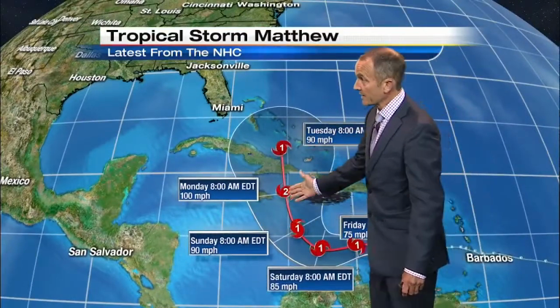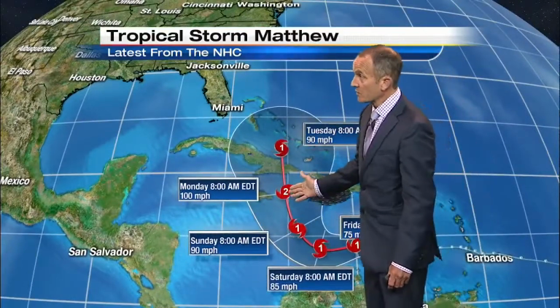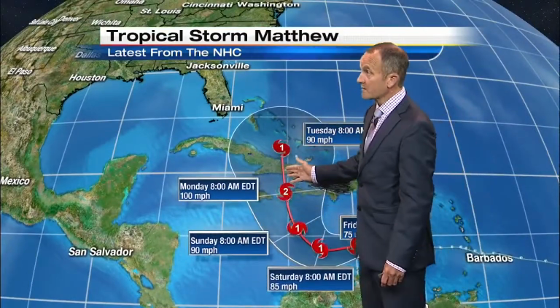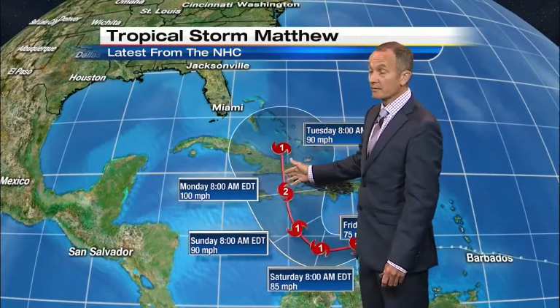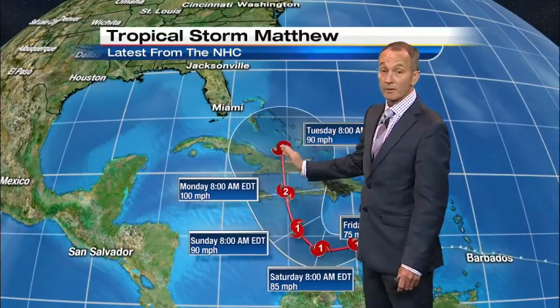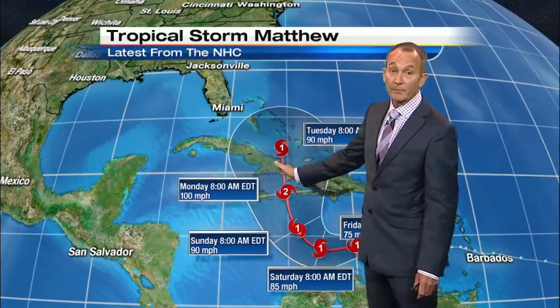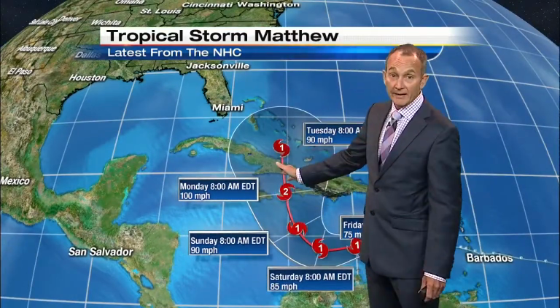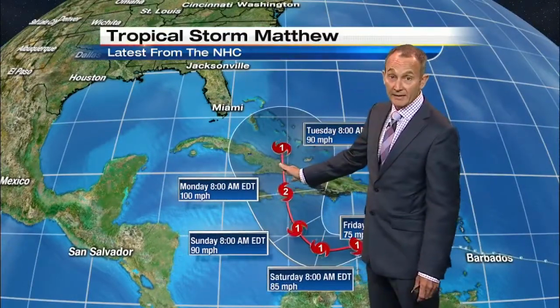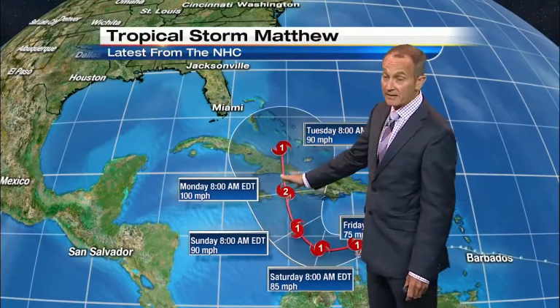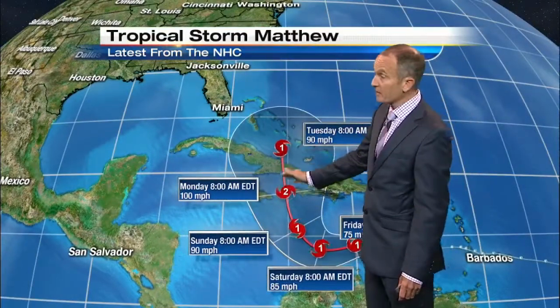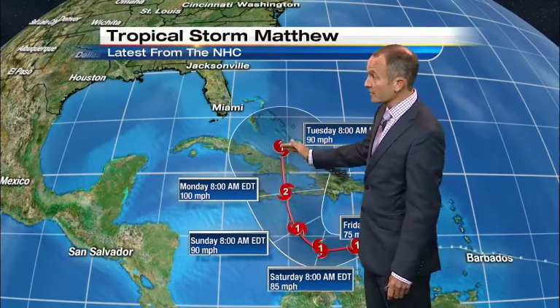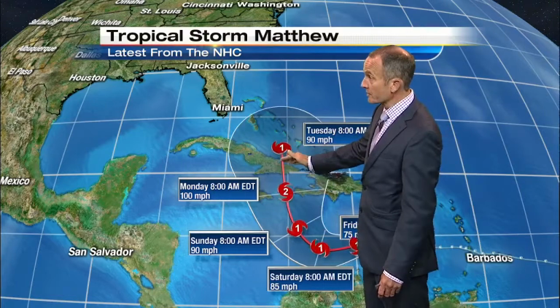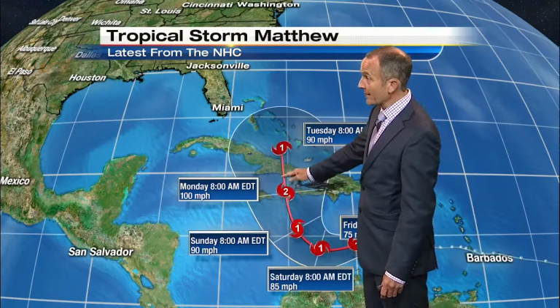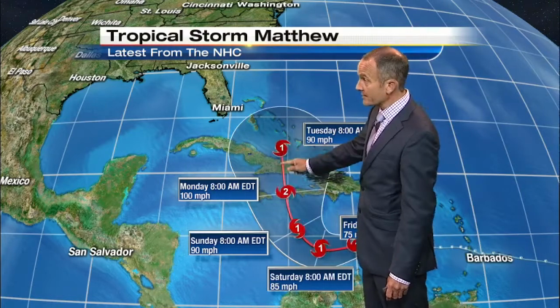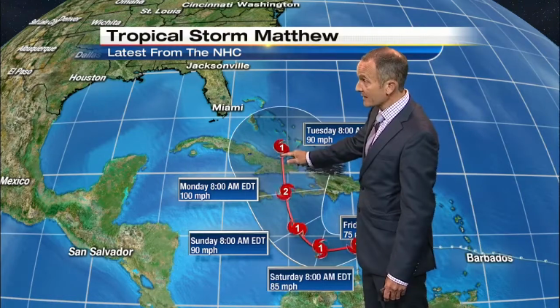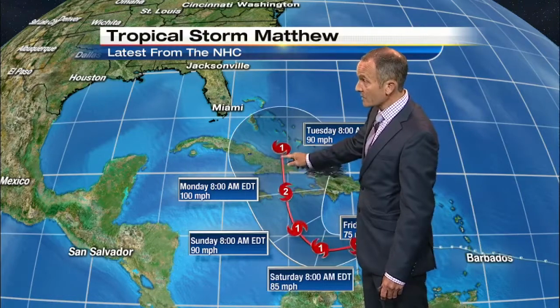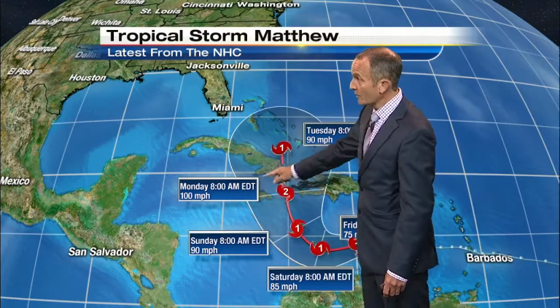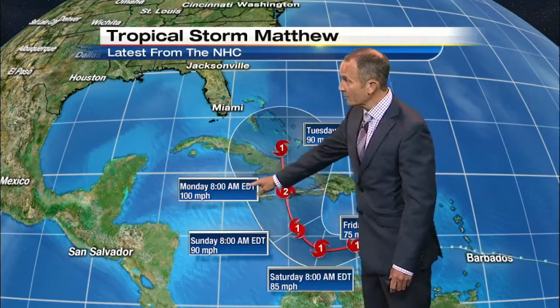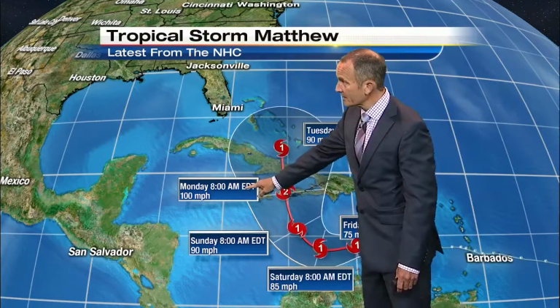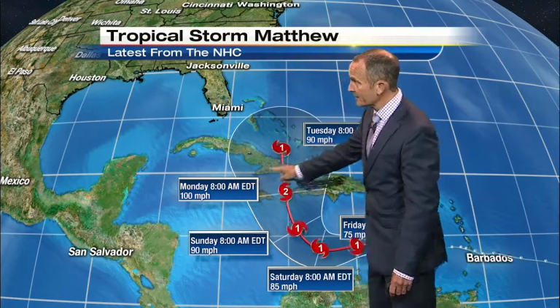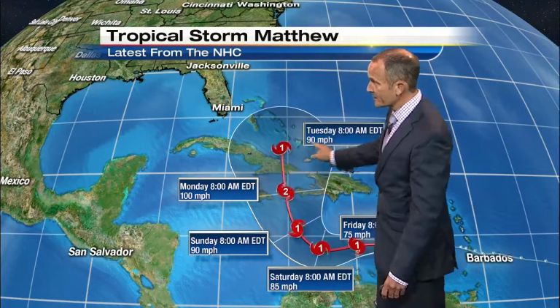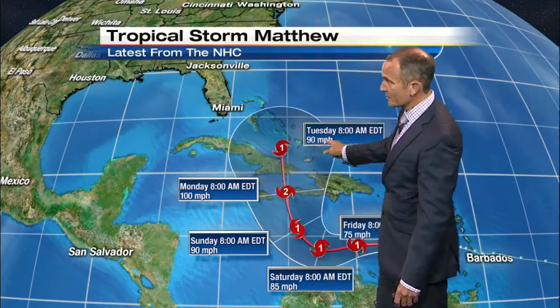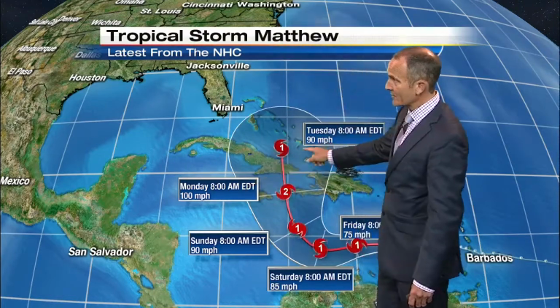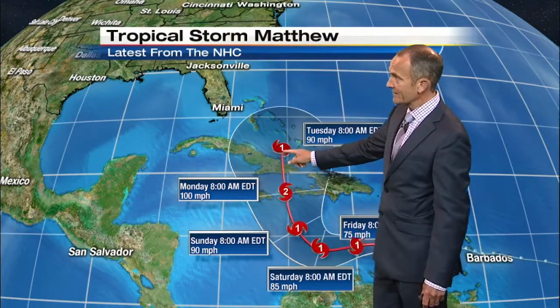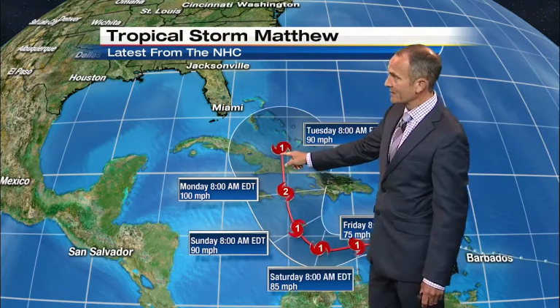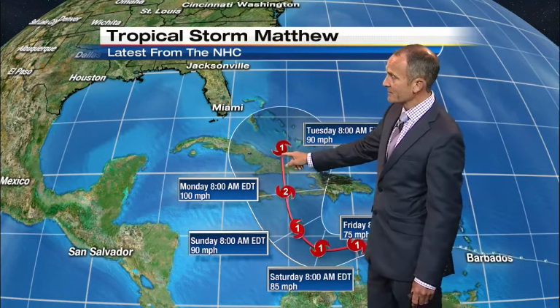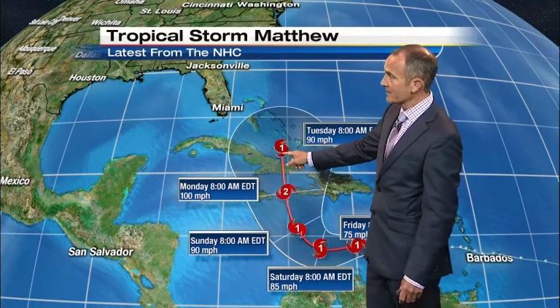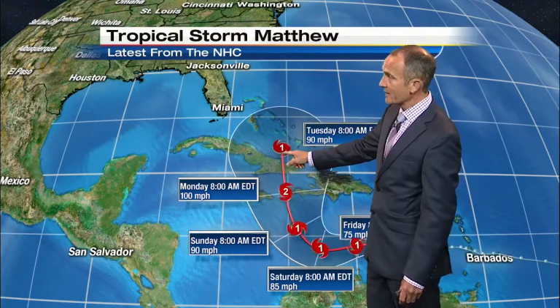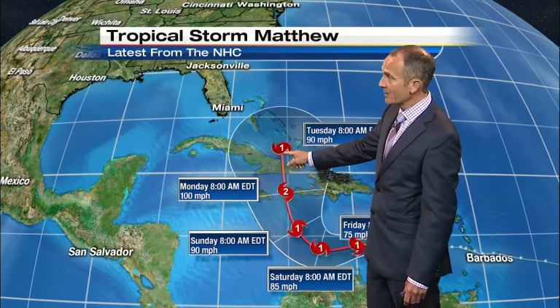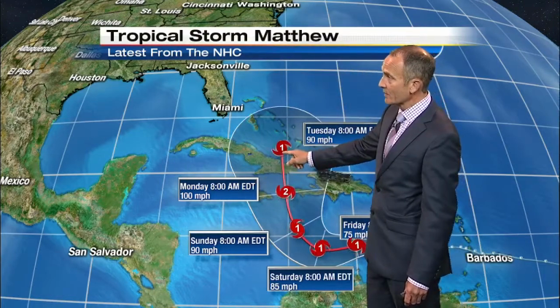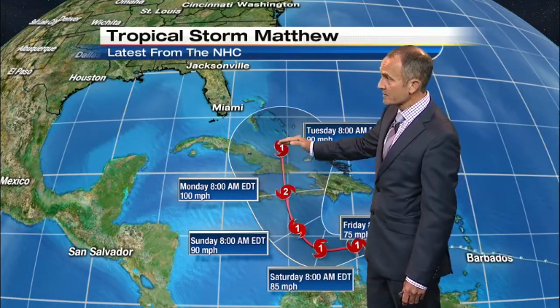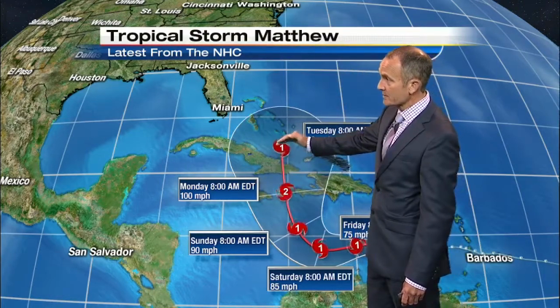Category 2 impacting as a Category 2, exiting as a 1. Look at the difference — we're only talking 10 miles here. 90-mile-an-hour winds Tuesday.